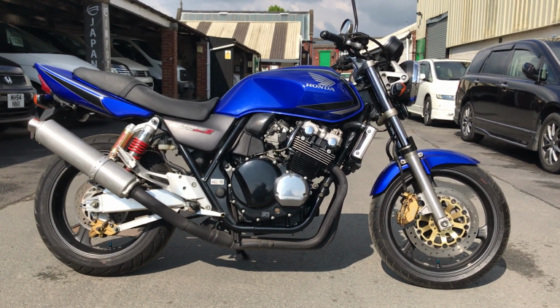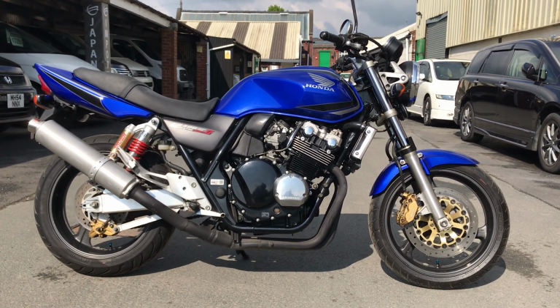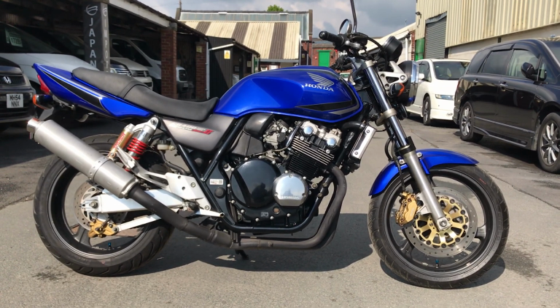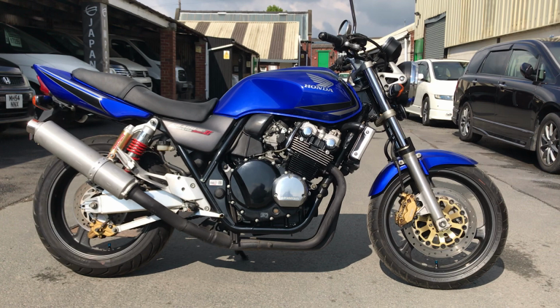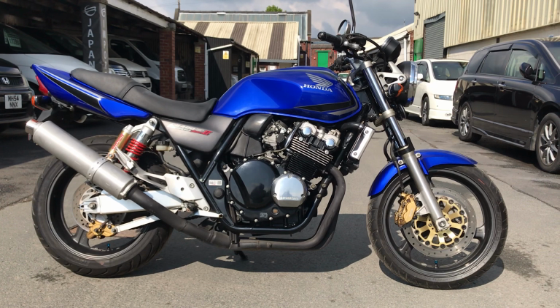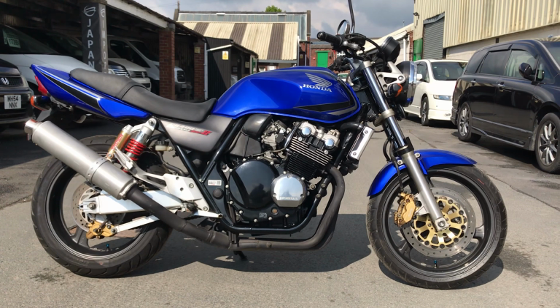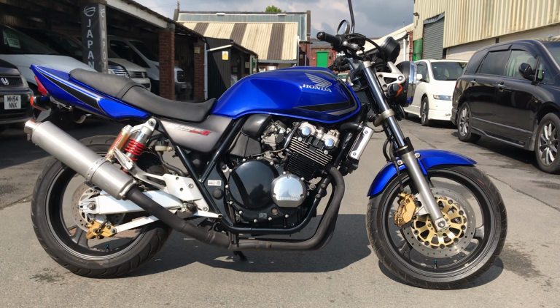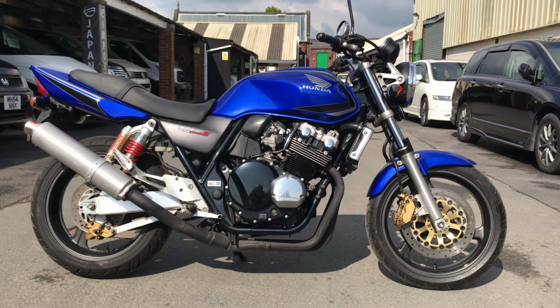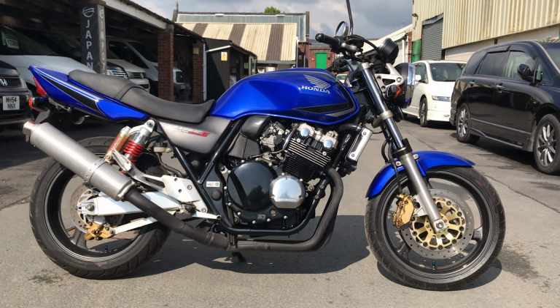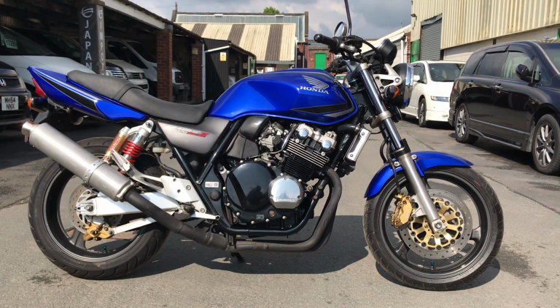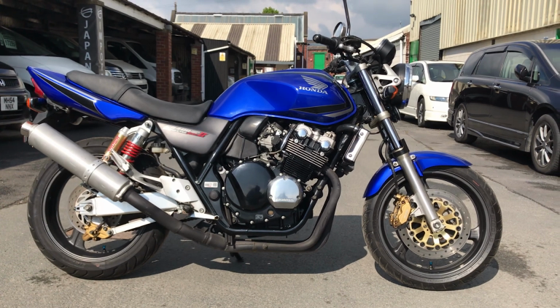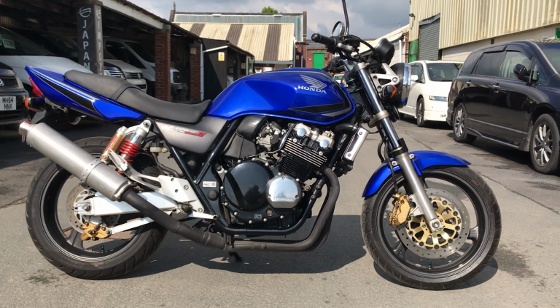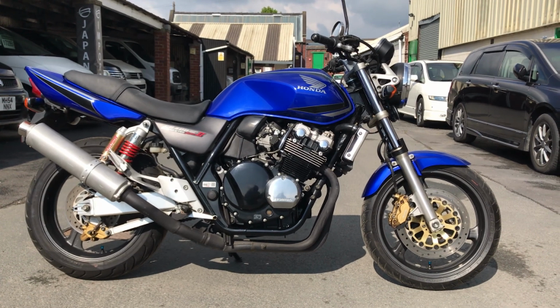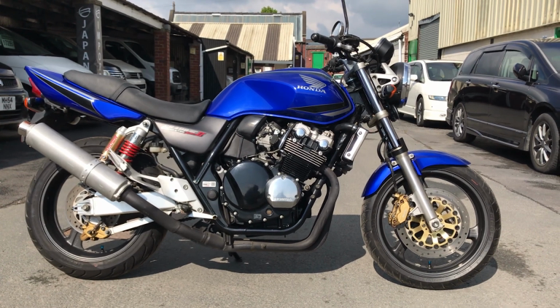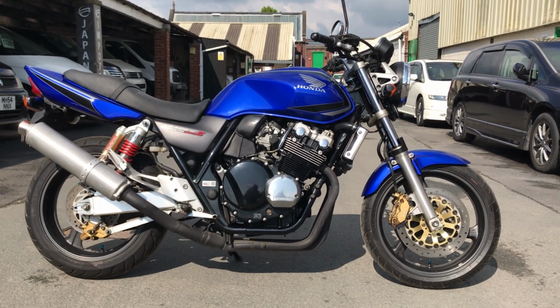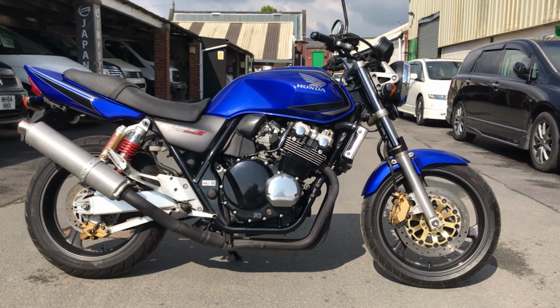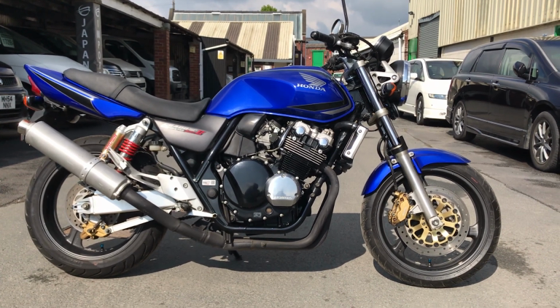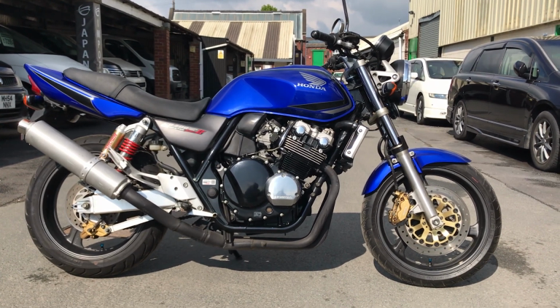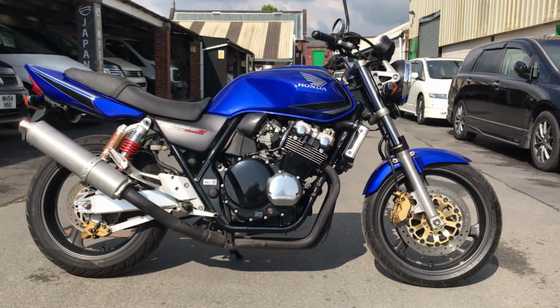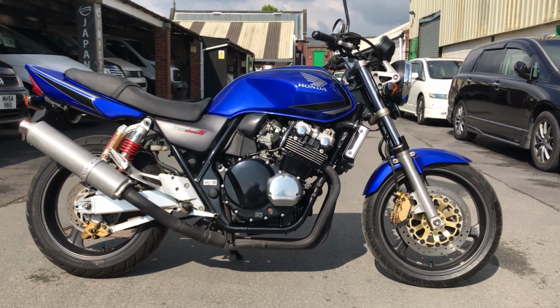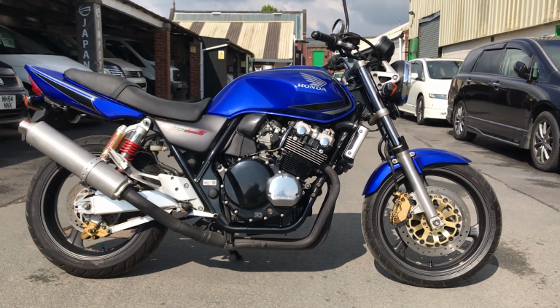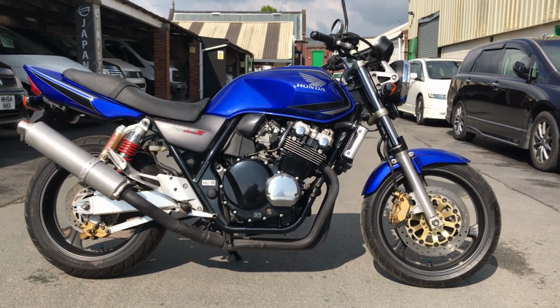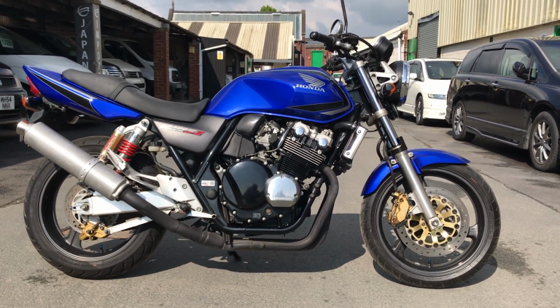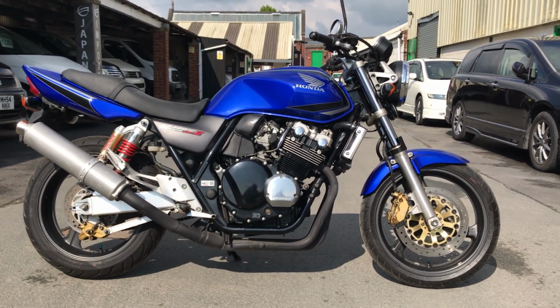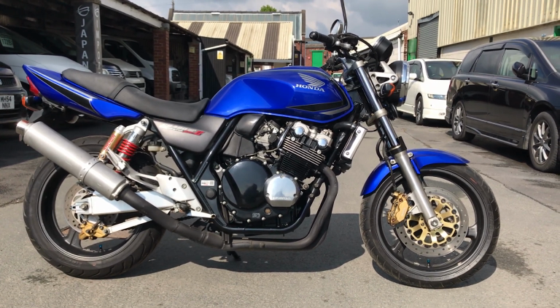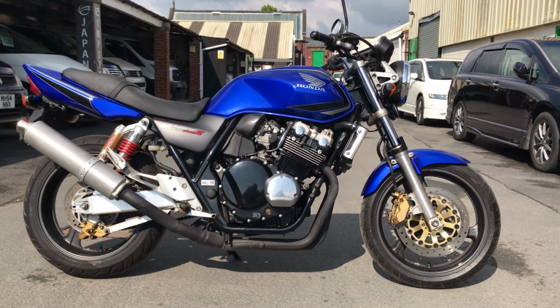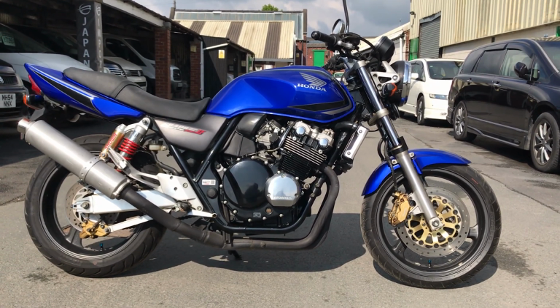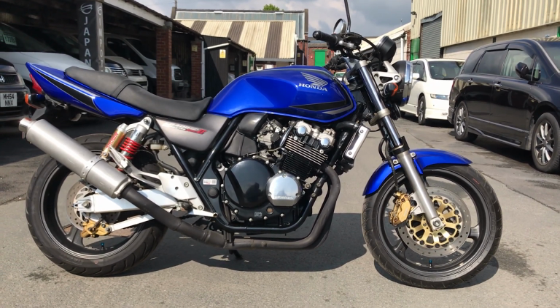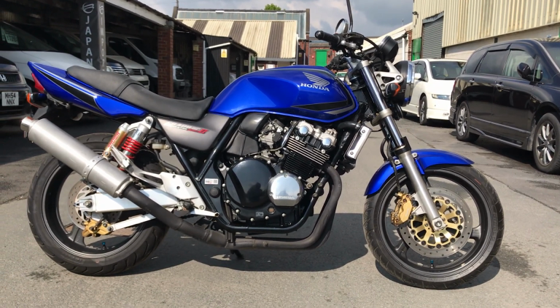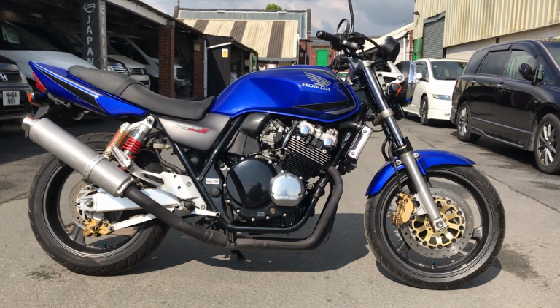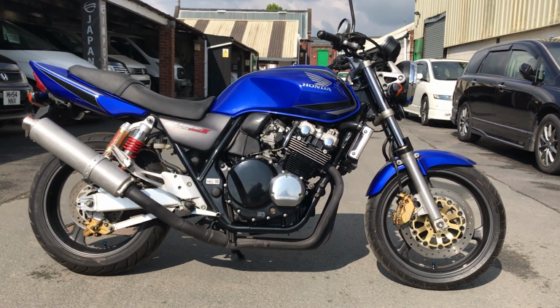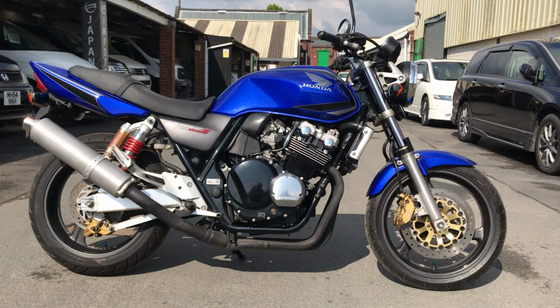This is the Spec 2, where they again tweaked the VTEC system to make it a bit better and made the bike a little bit lighter.